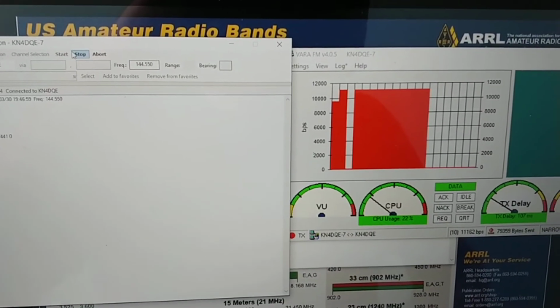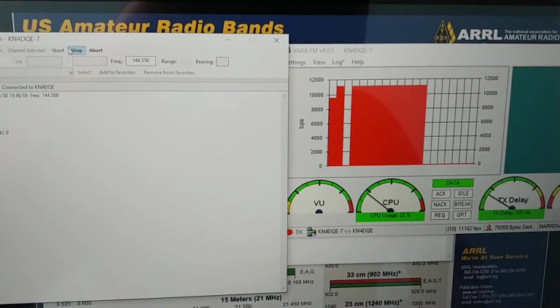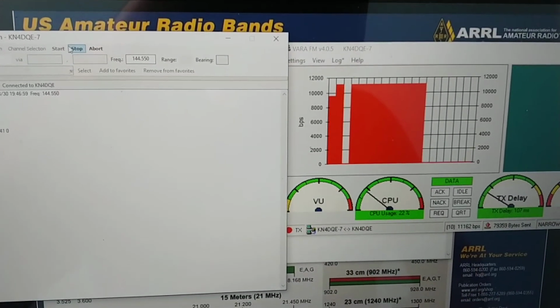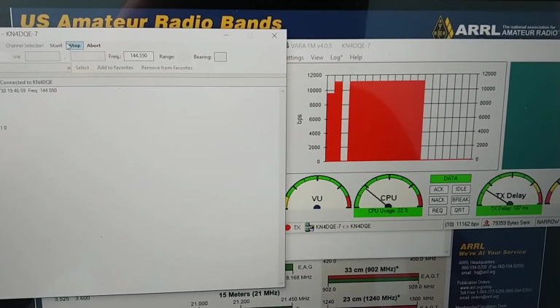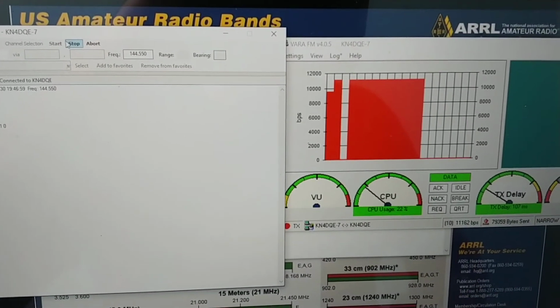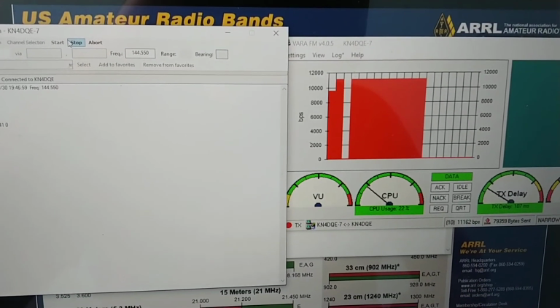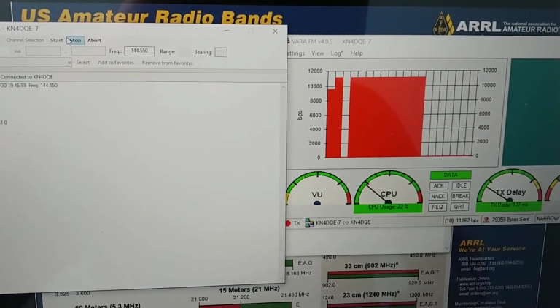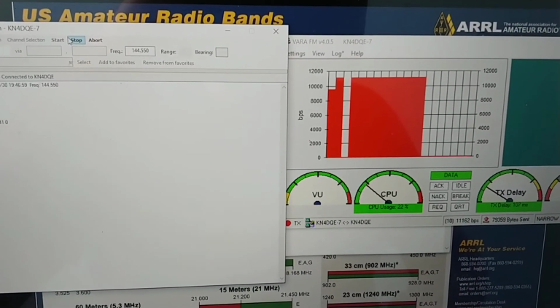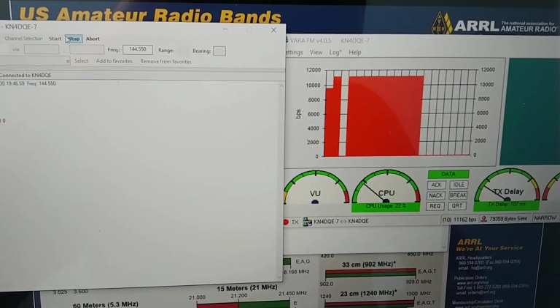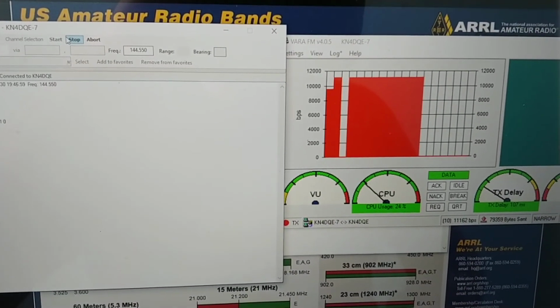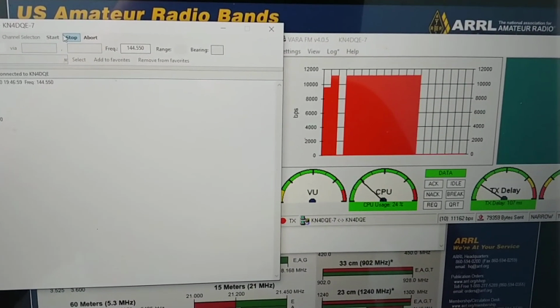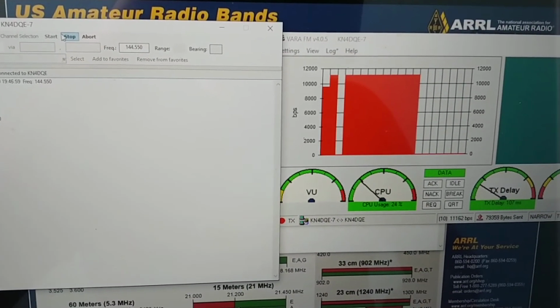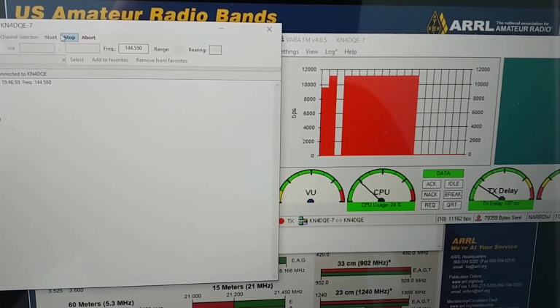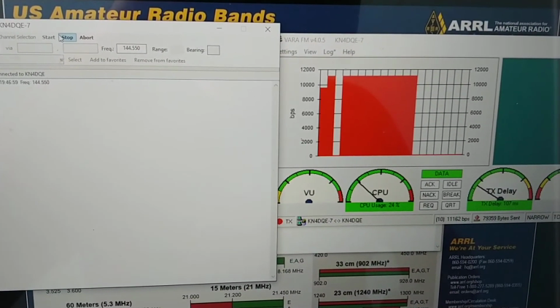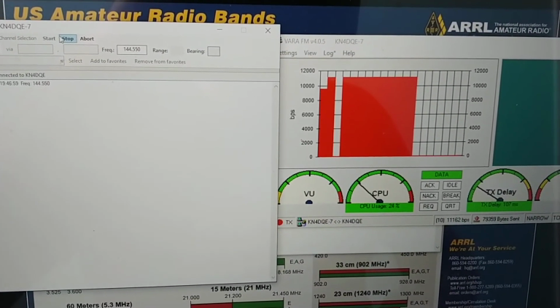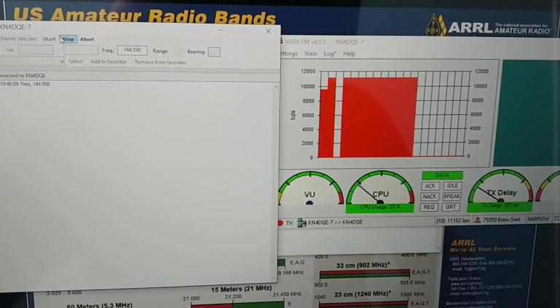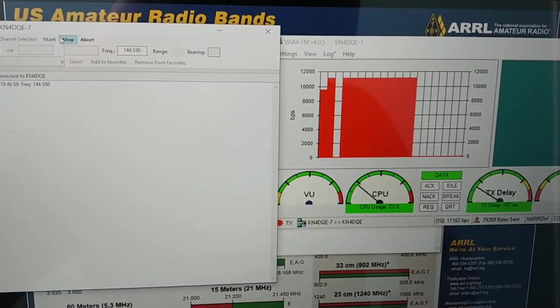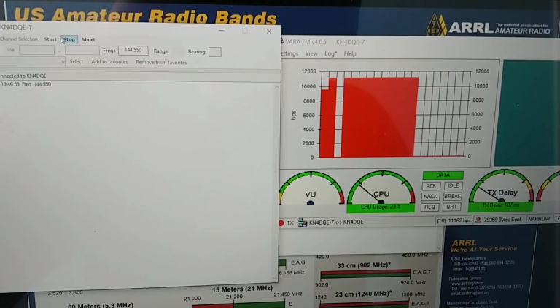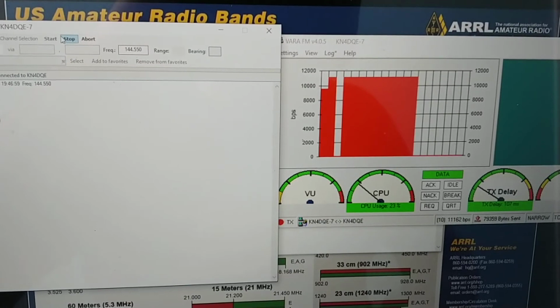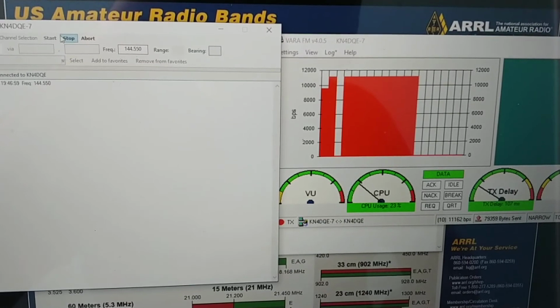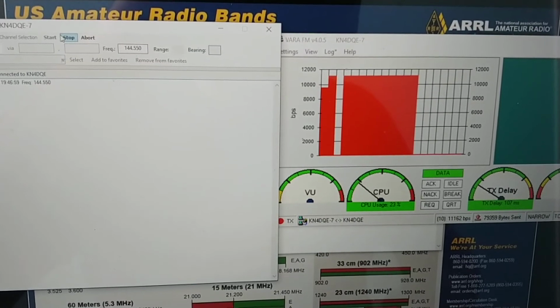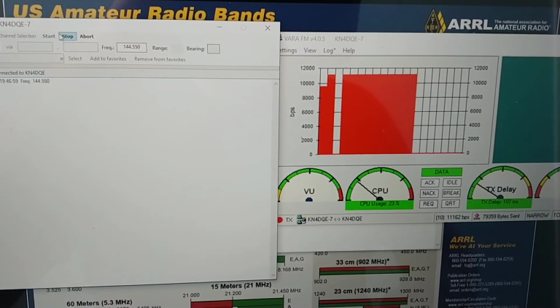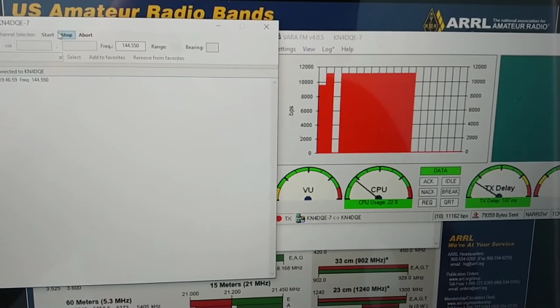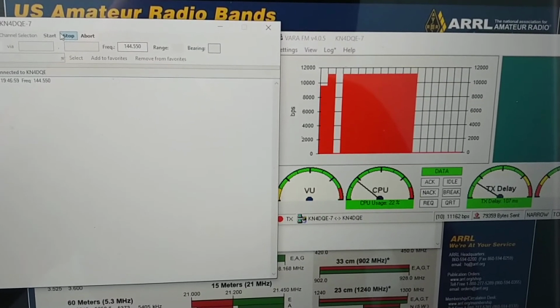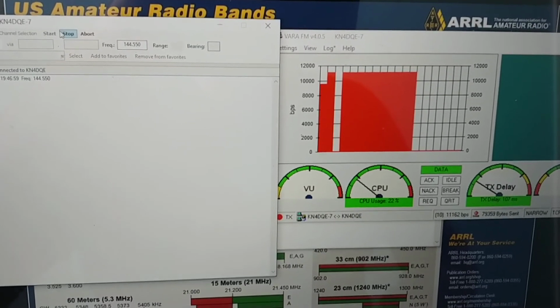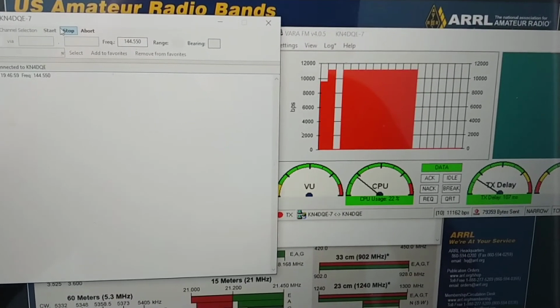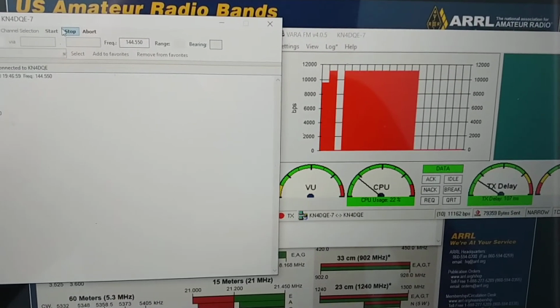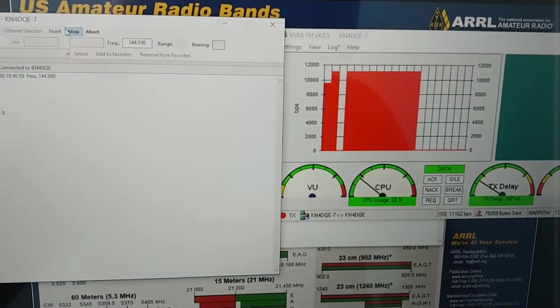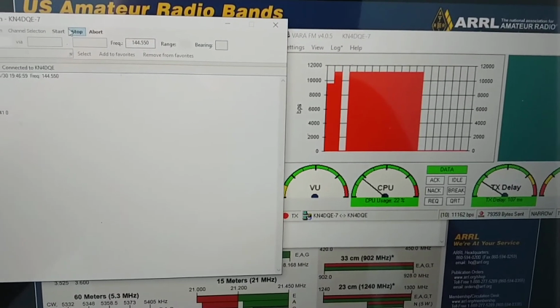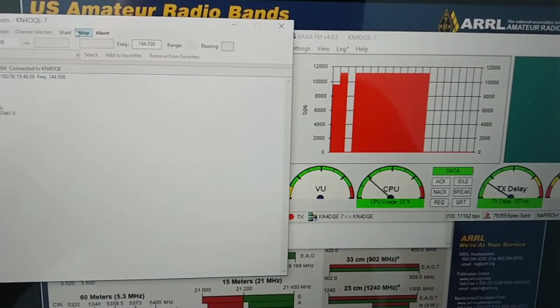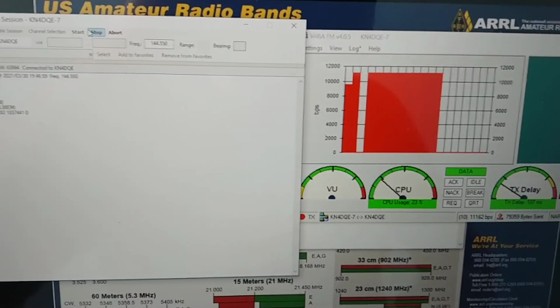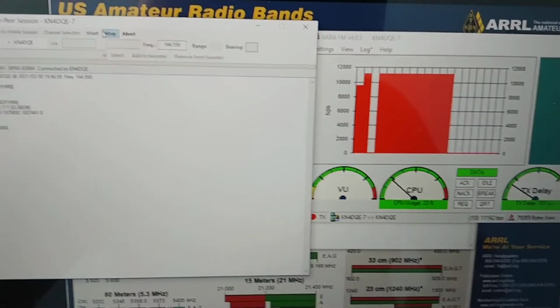The signal-to-noise ratio on the other radio is not pegging out in comparison to the IC9700 or the D710, so we're getting about a little less than max transfer rate here. But going through the Signalink there are no issues — everything's working fine.